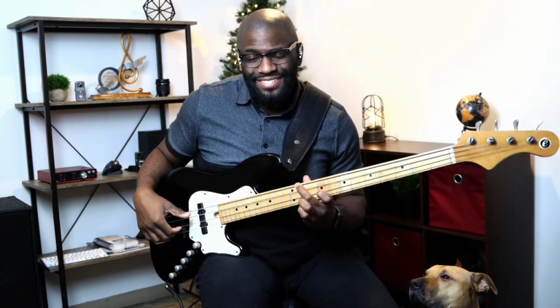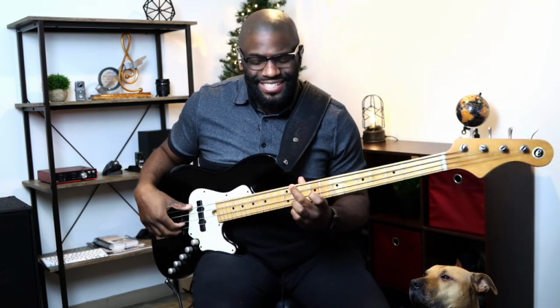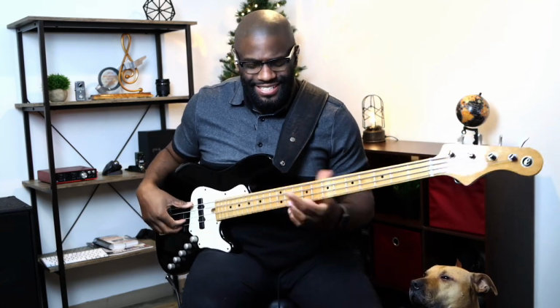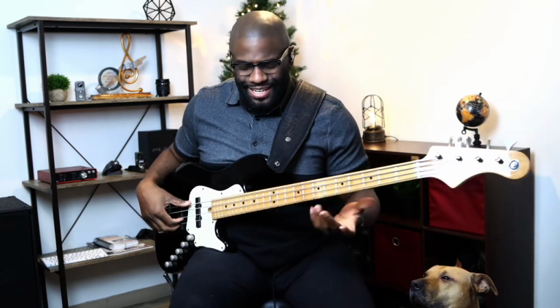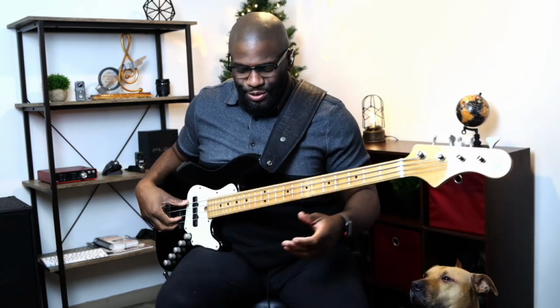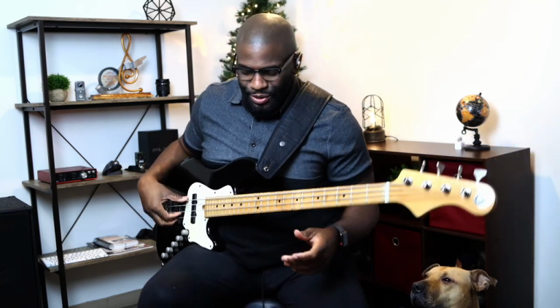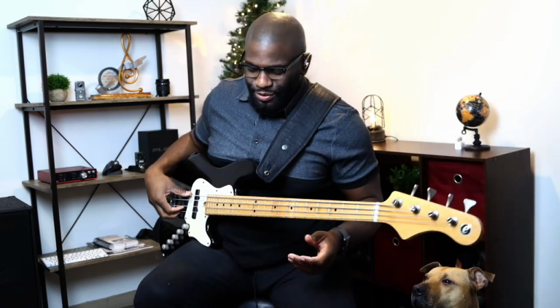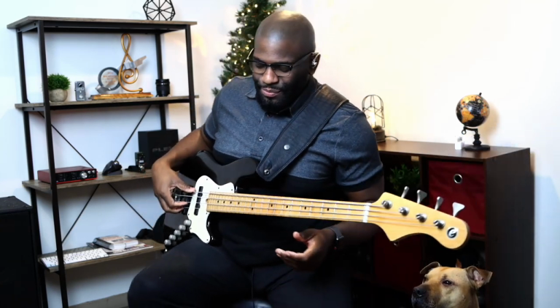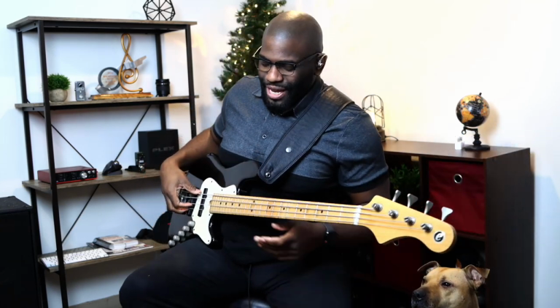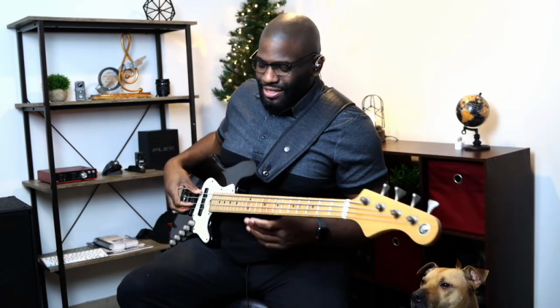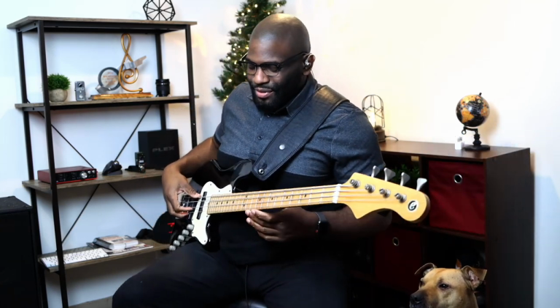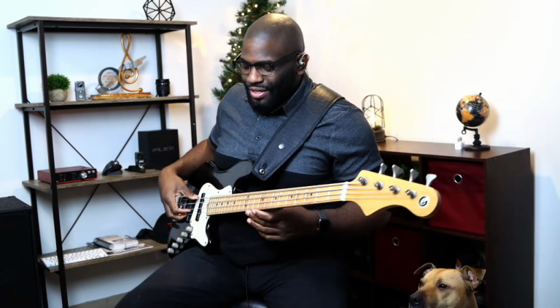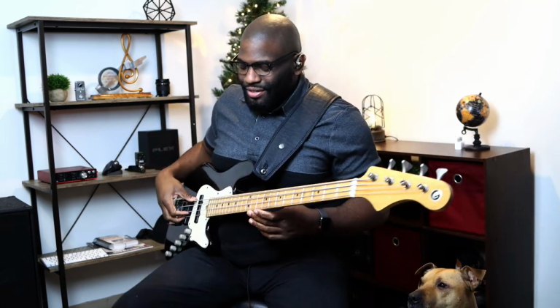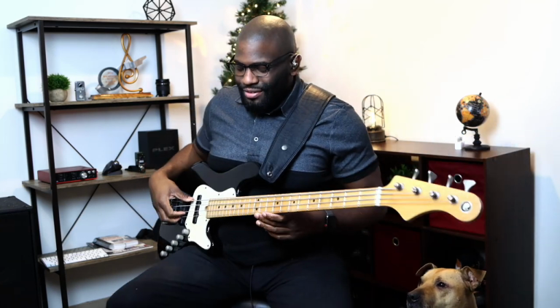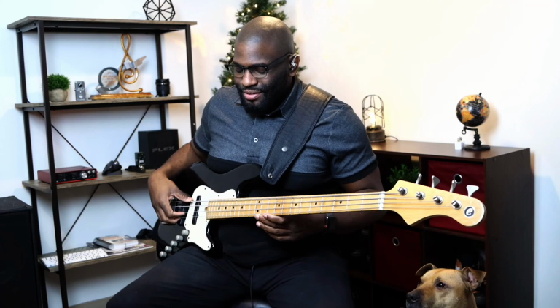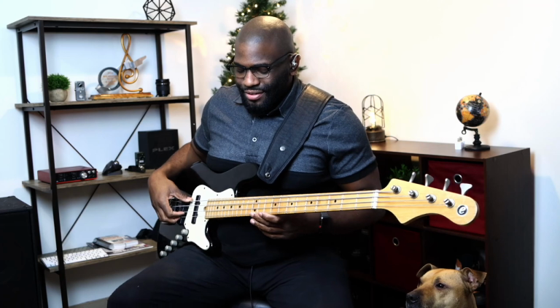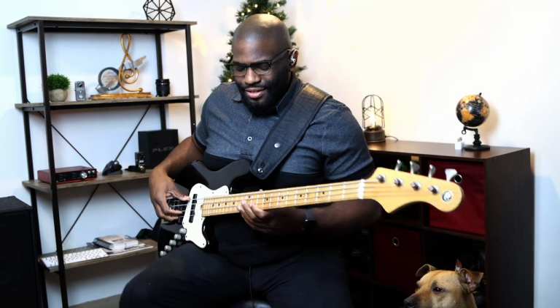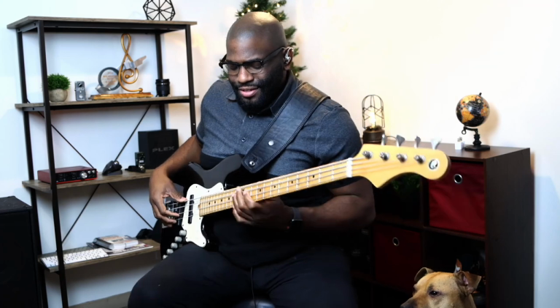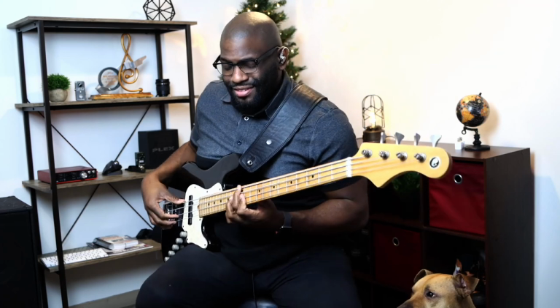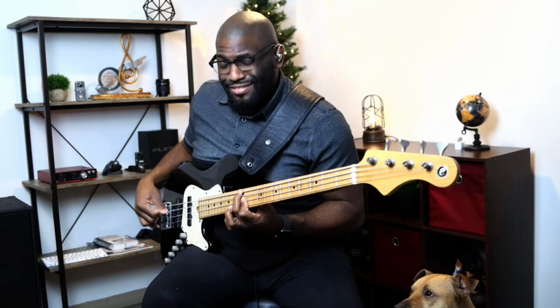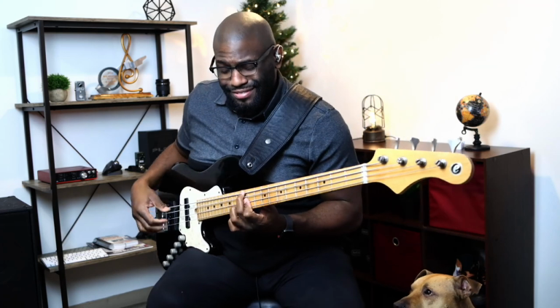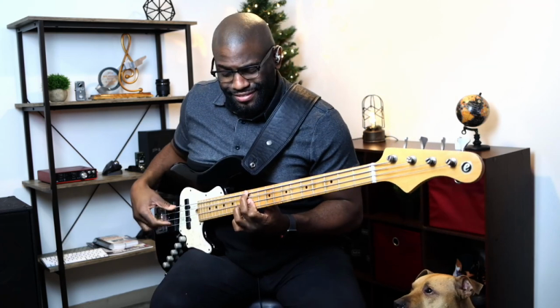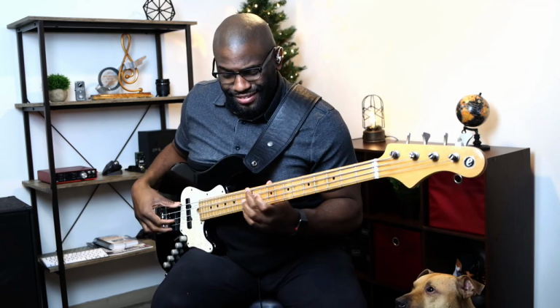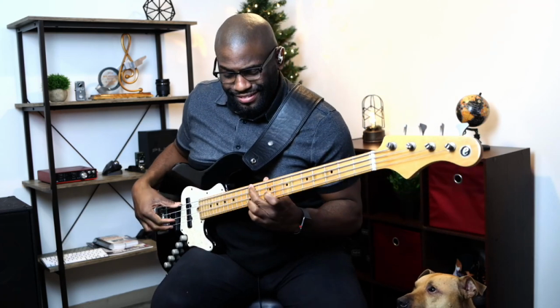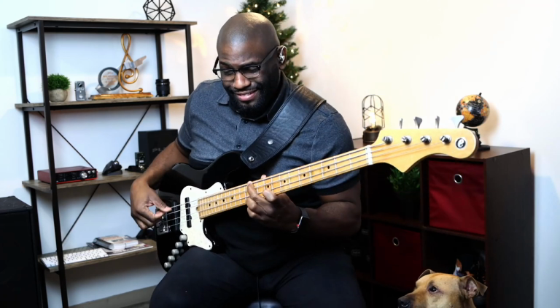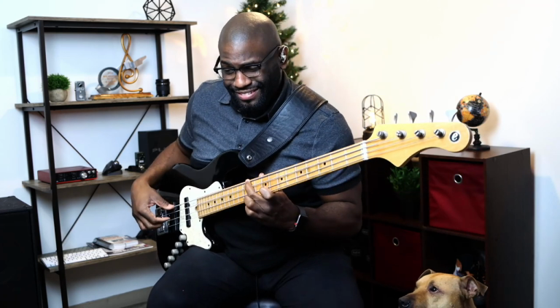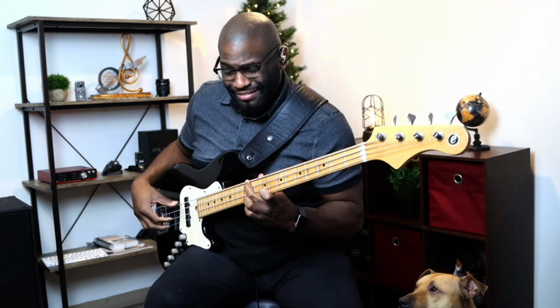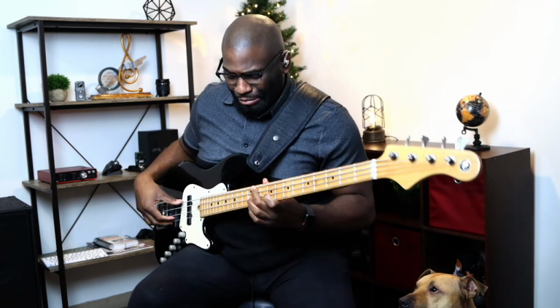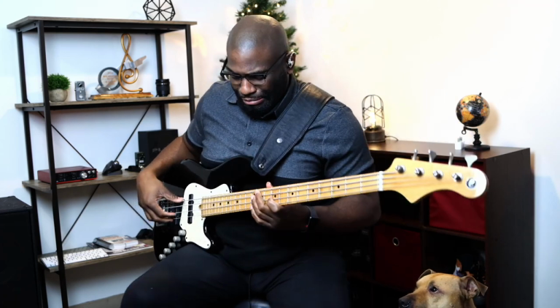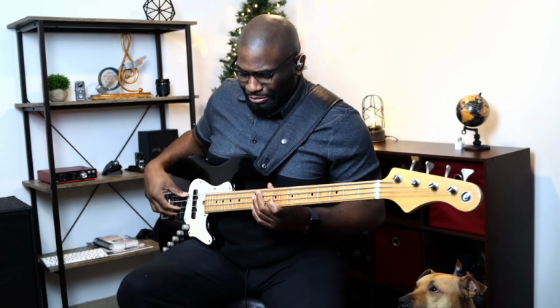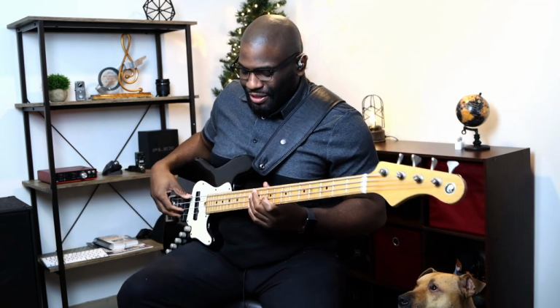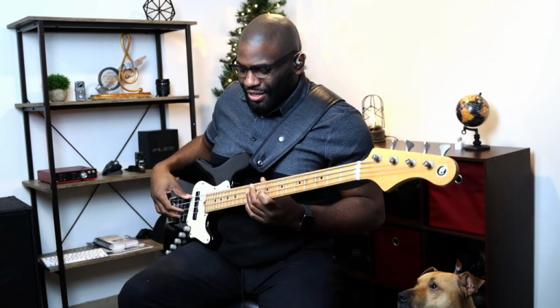This sounds so beautiful — let me add some... oh wow.